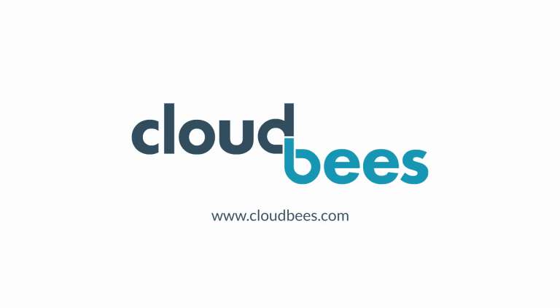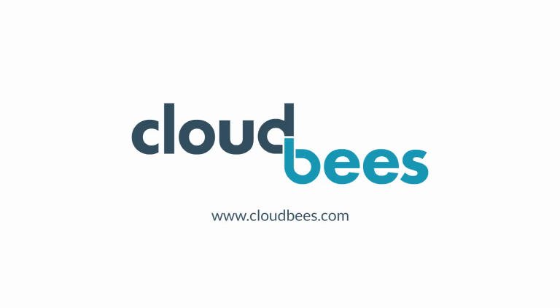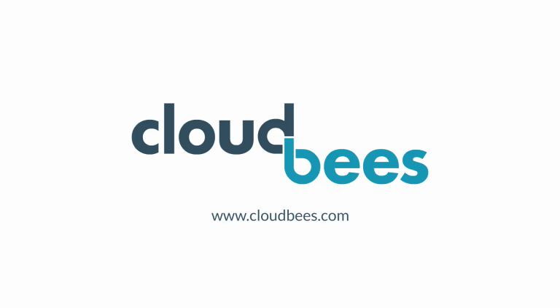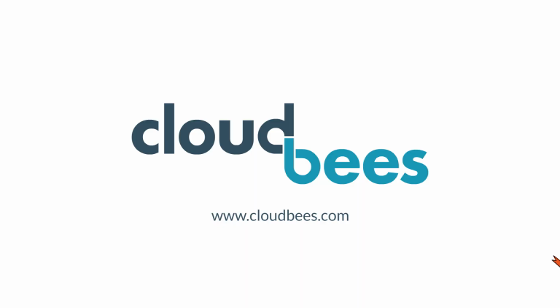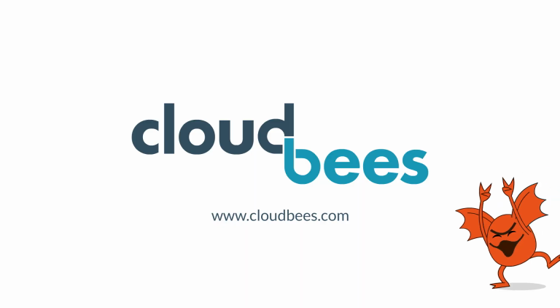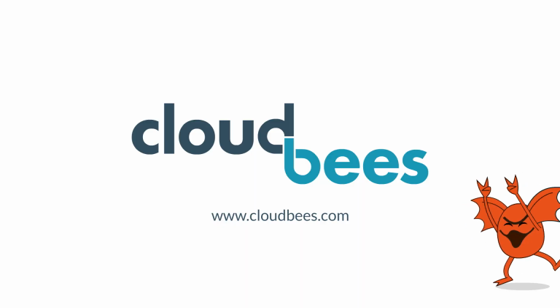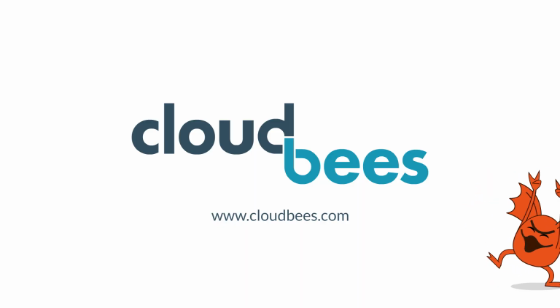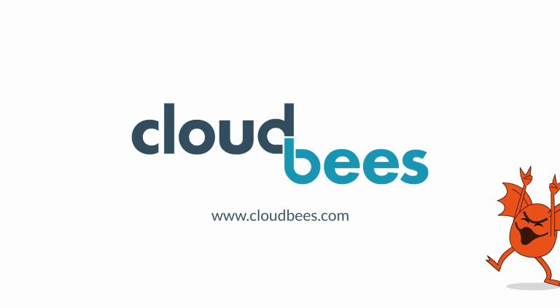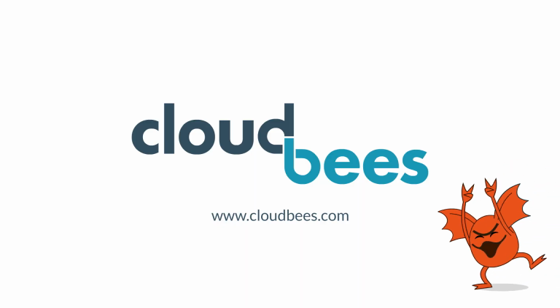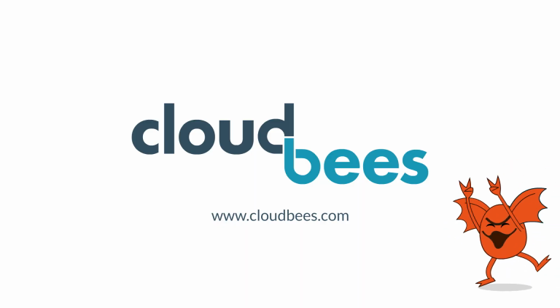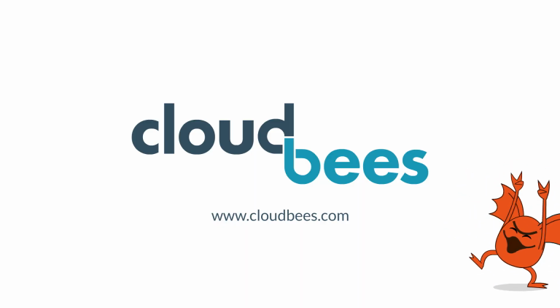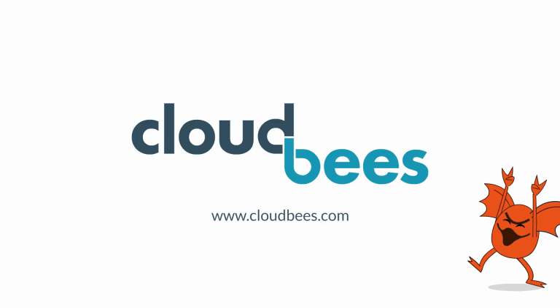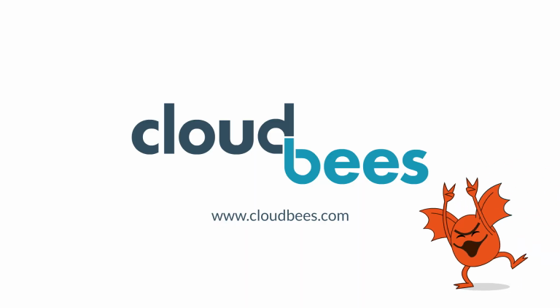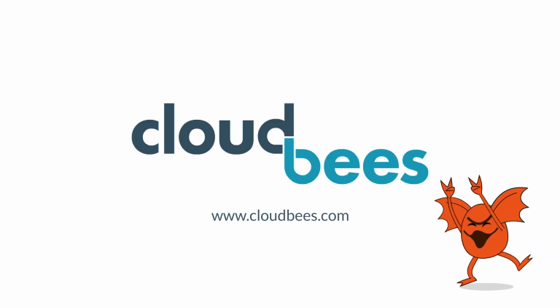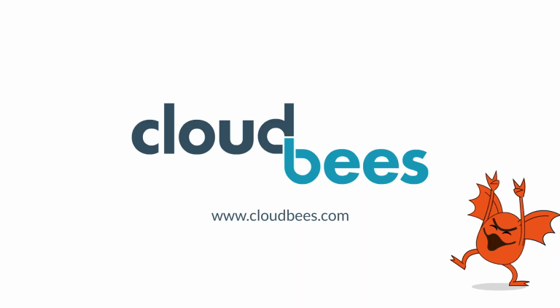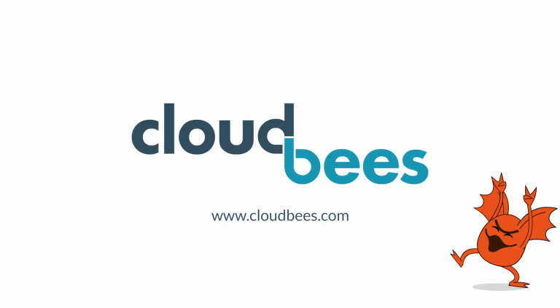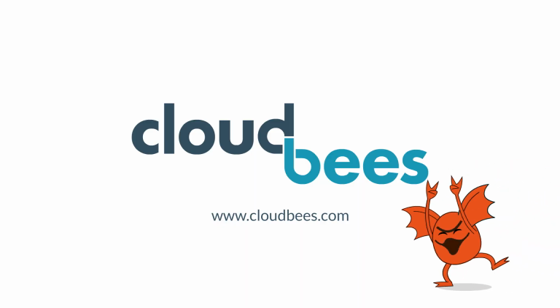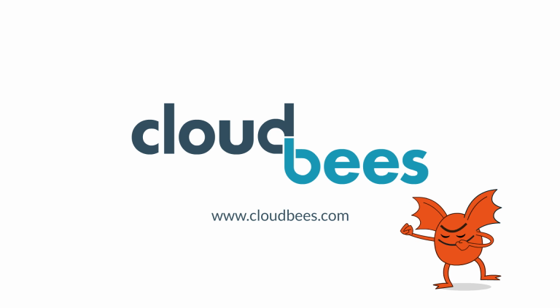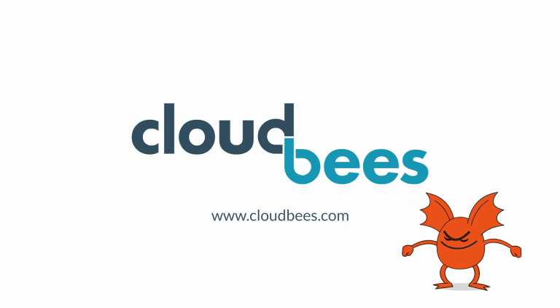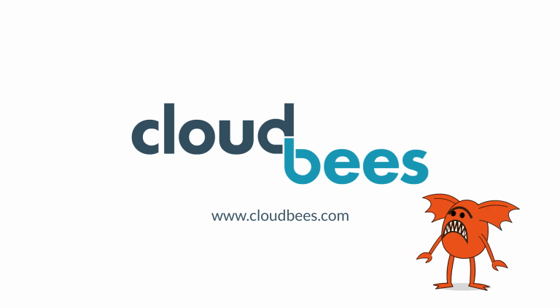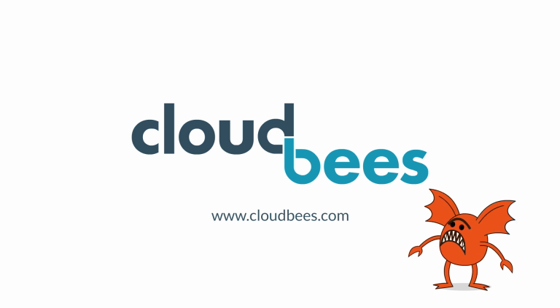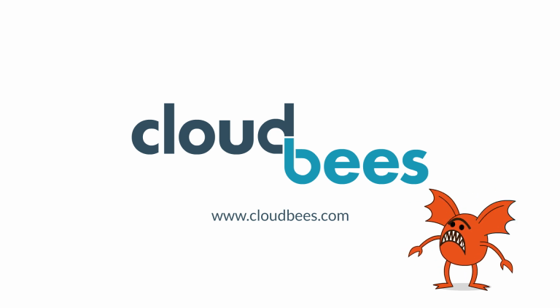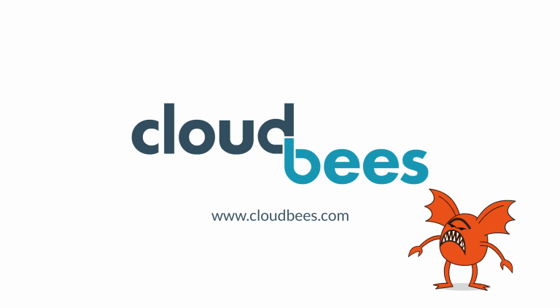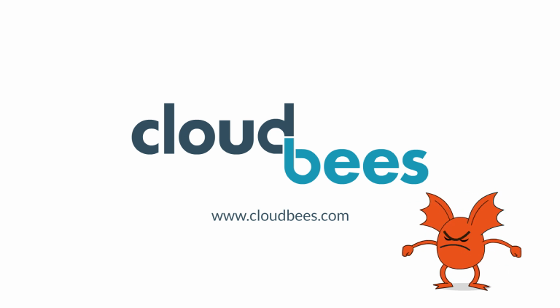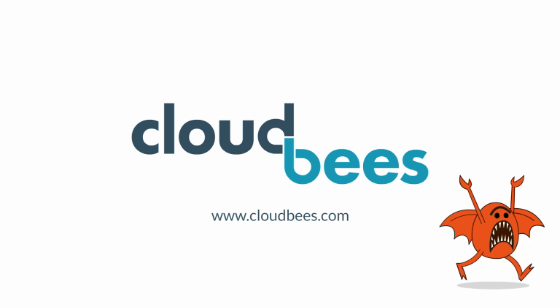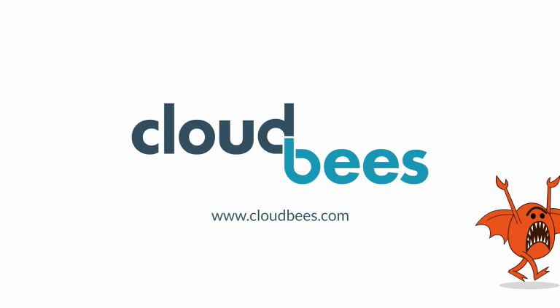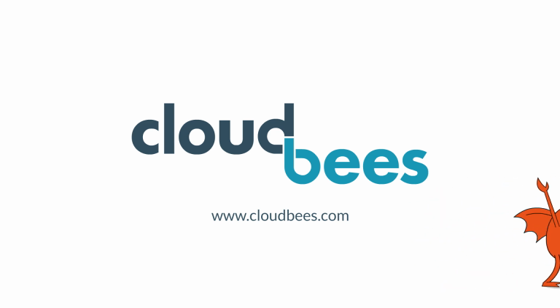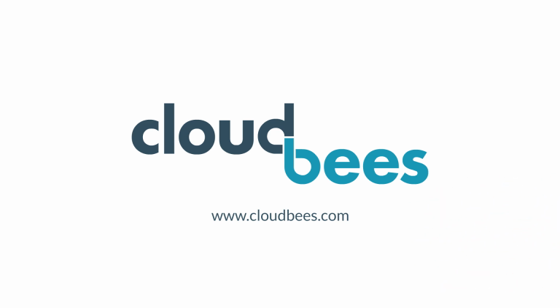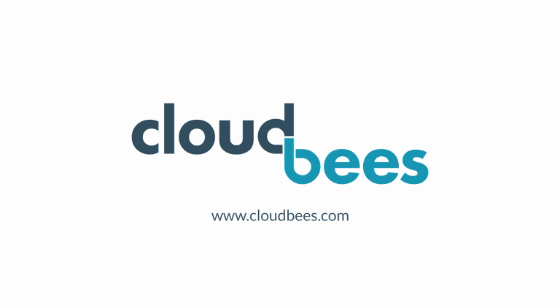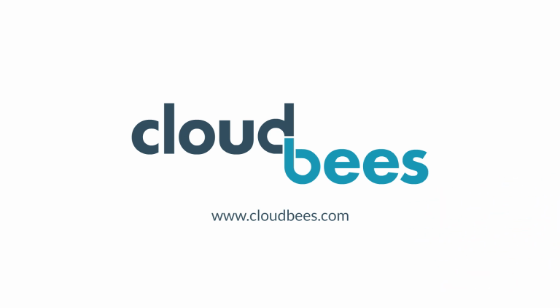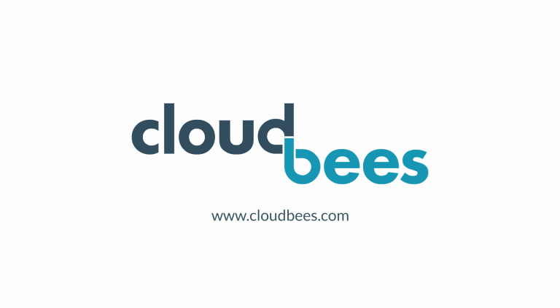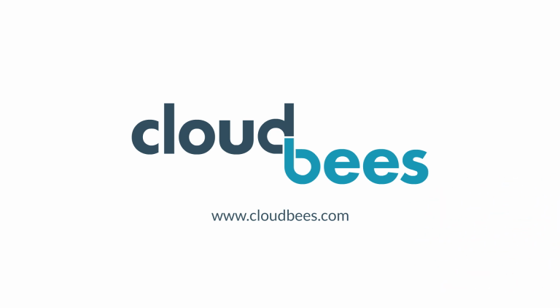Visit CloudBees.com to learn more about CloudBees Starter Kit and blast off into your bold future.